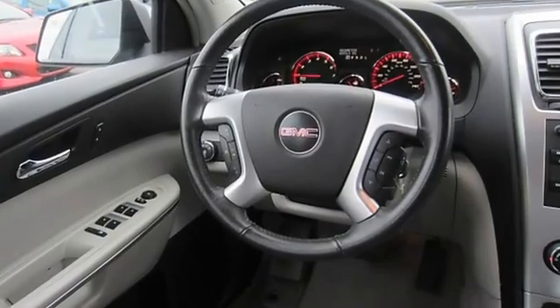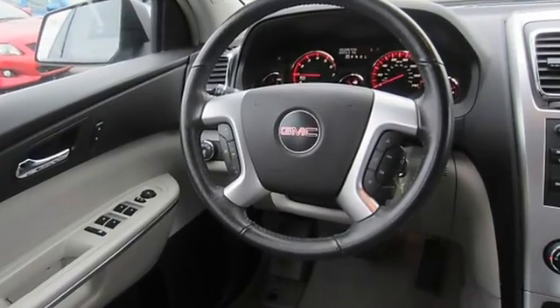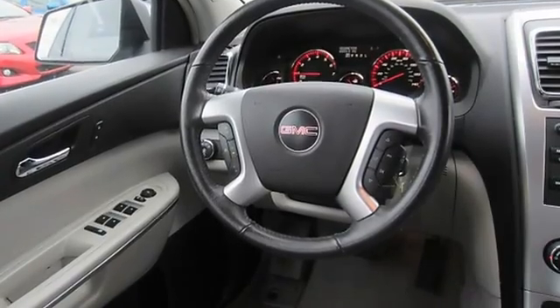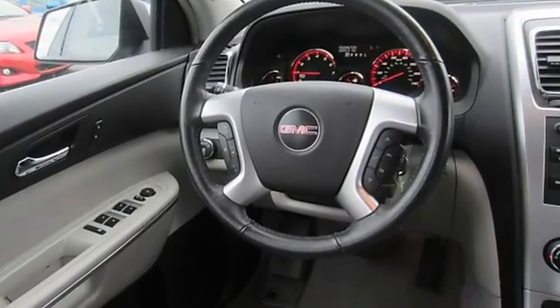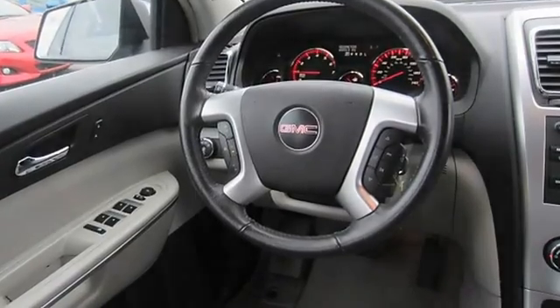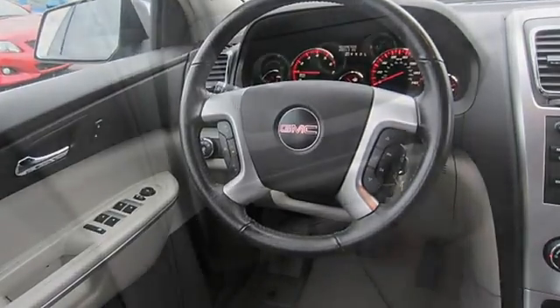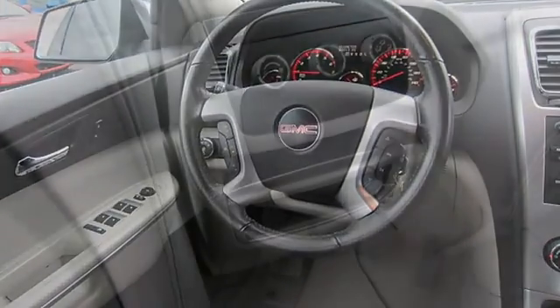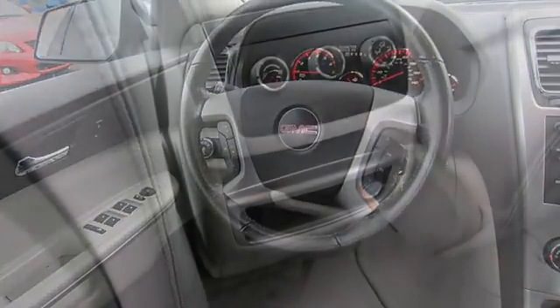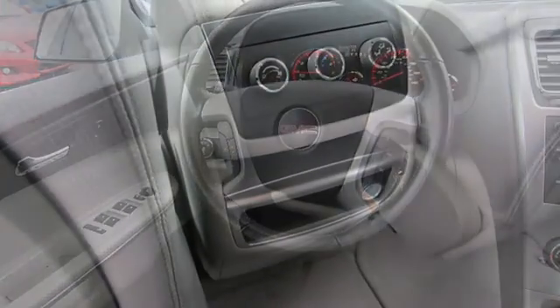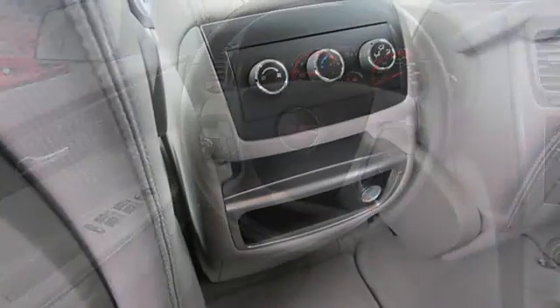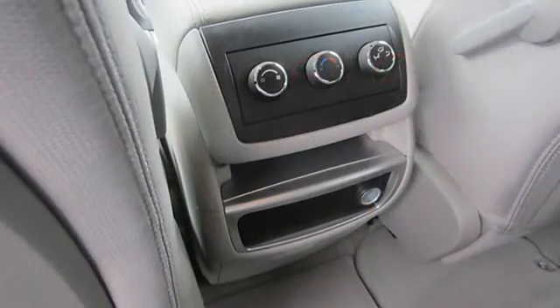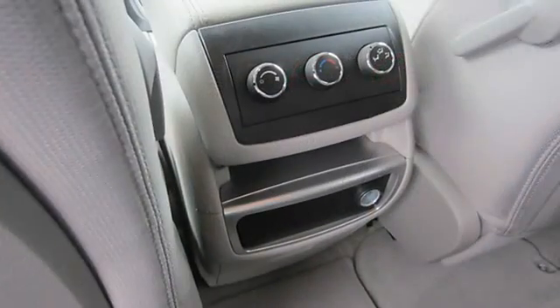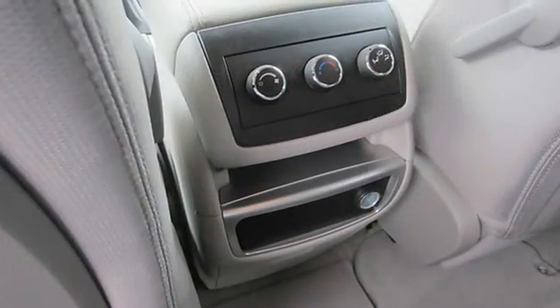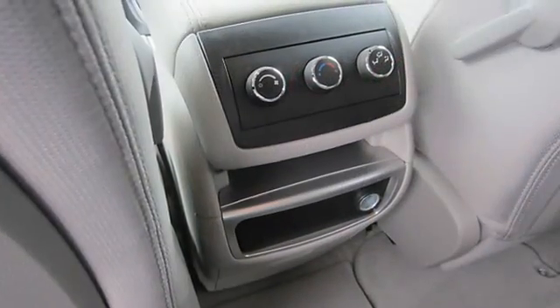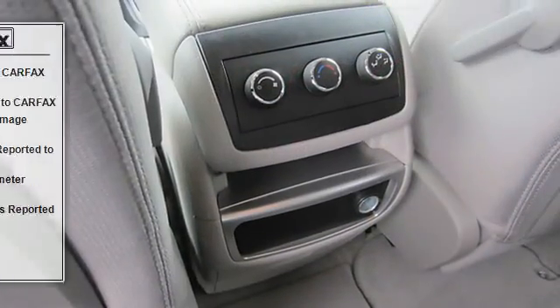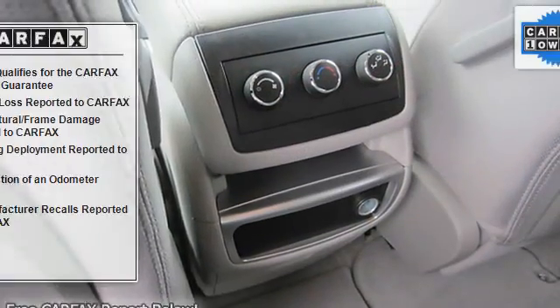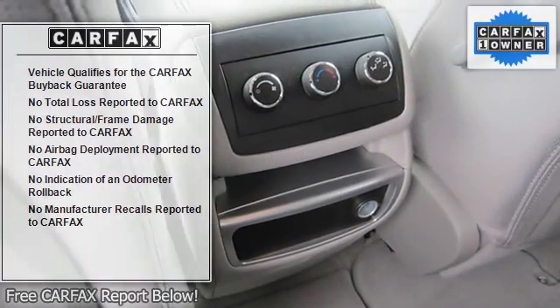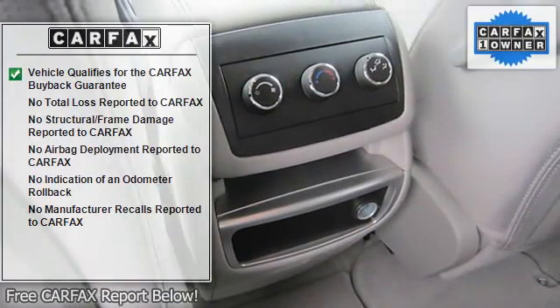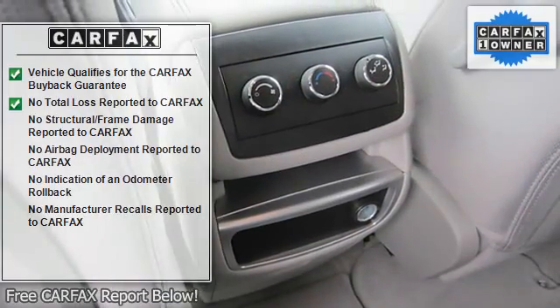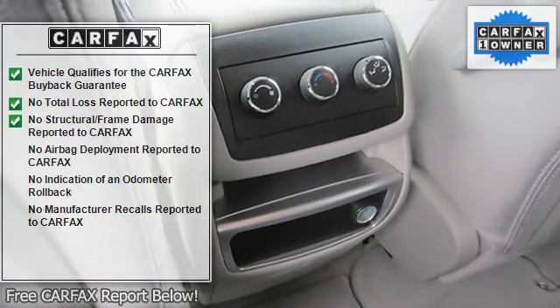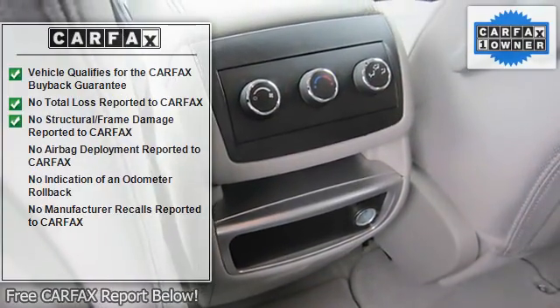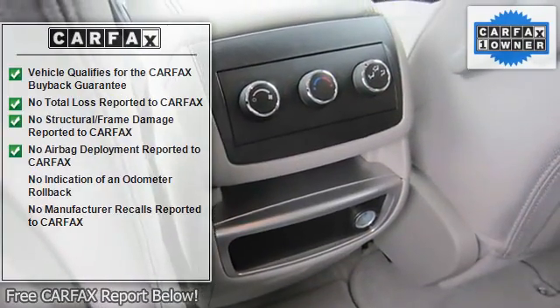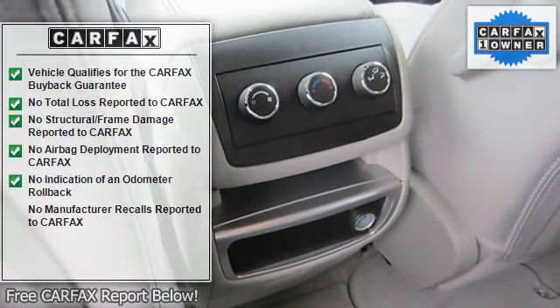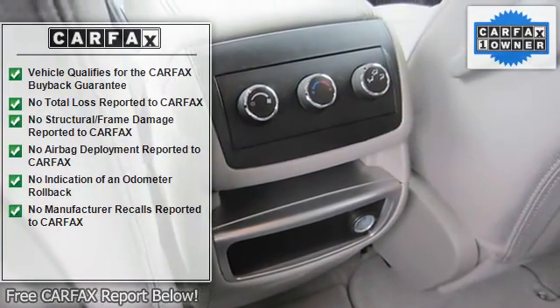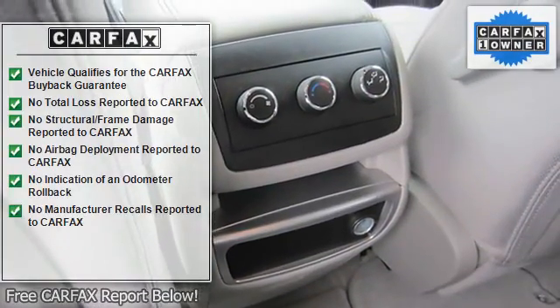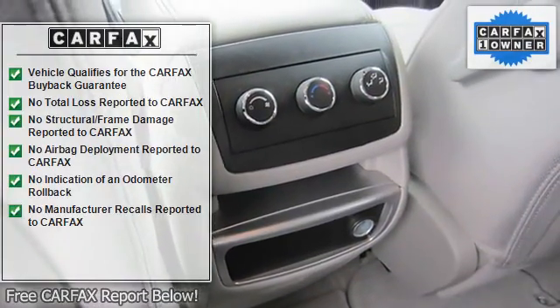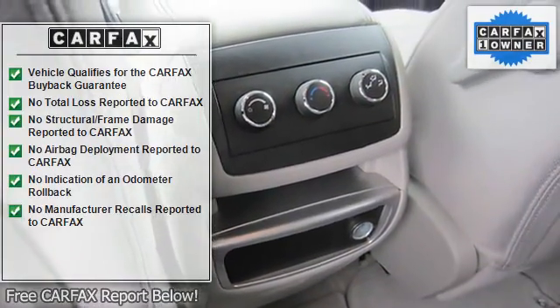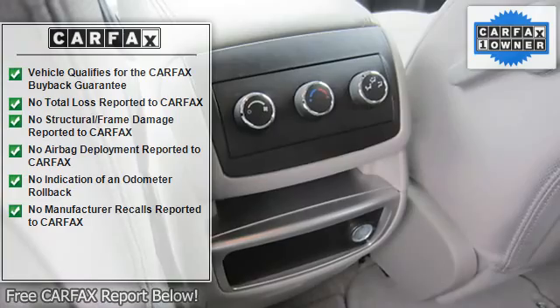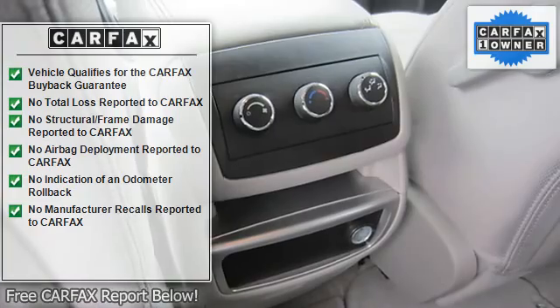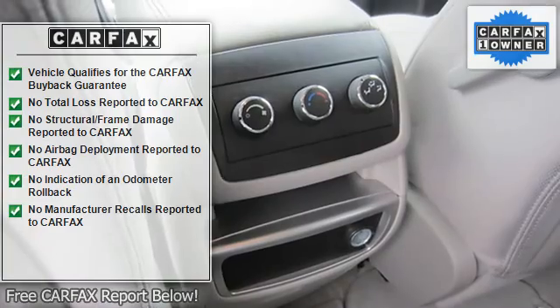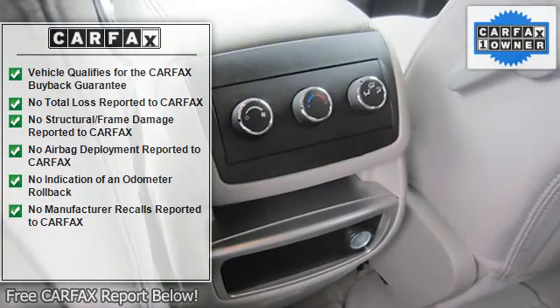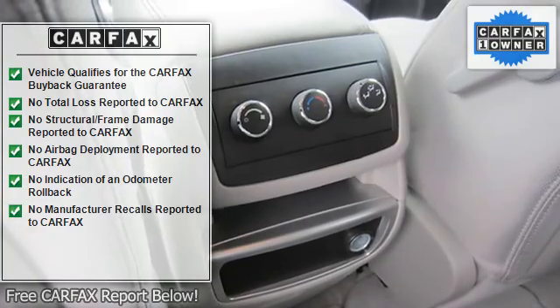AM/FM stereo, CD player, MP3 player, satellite radio.